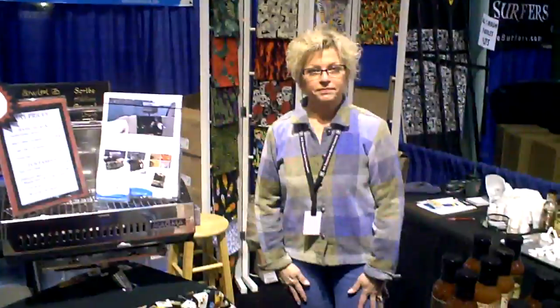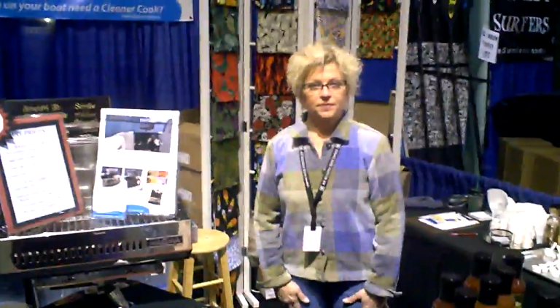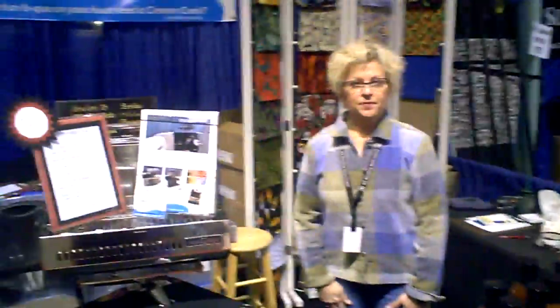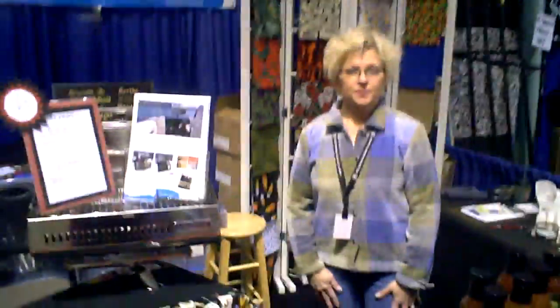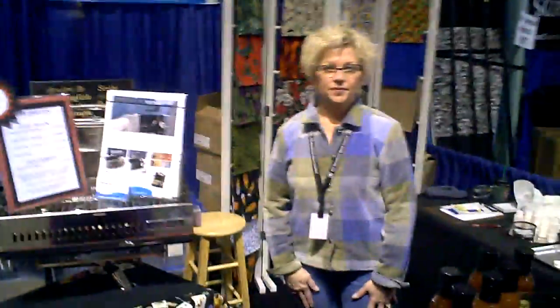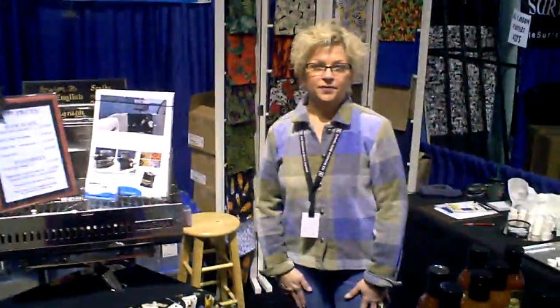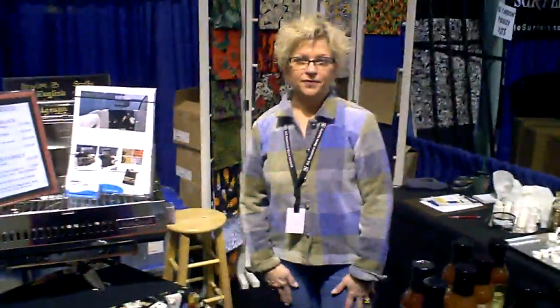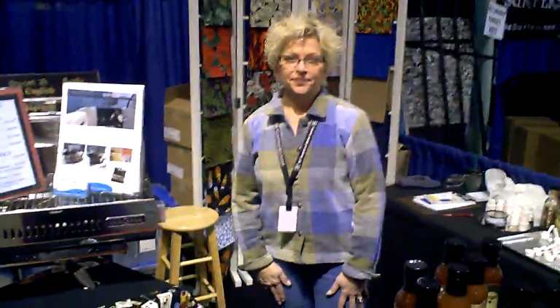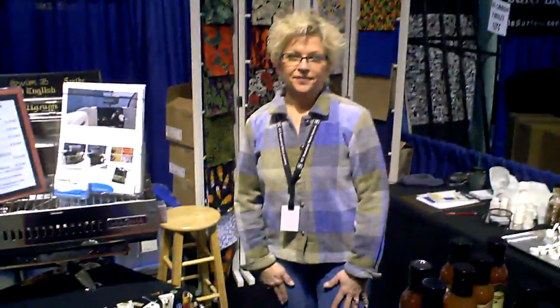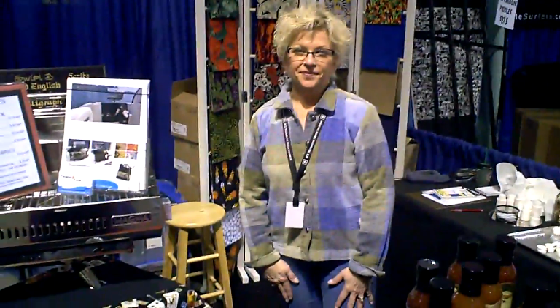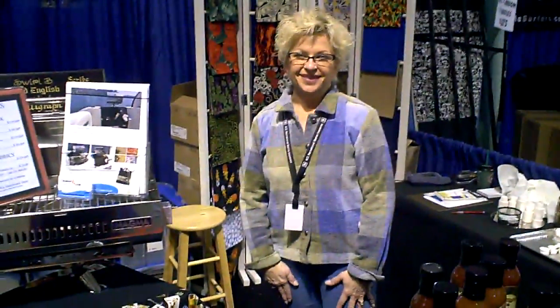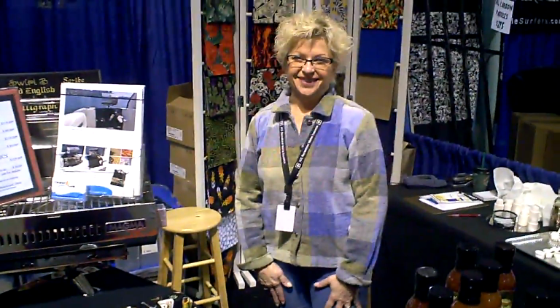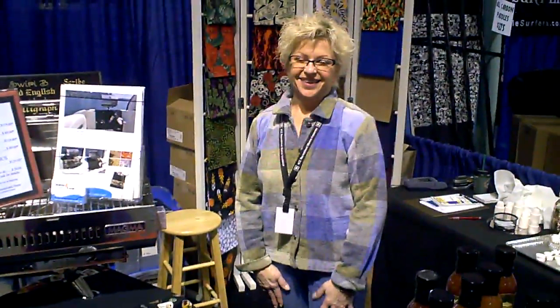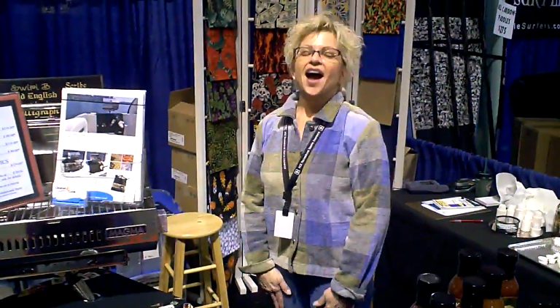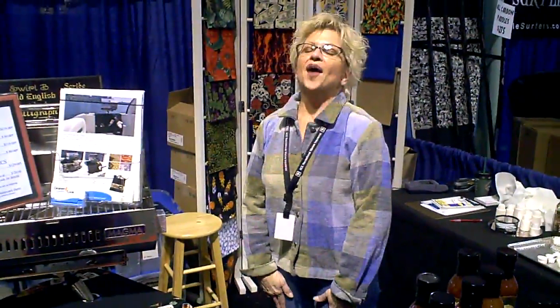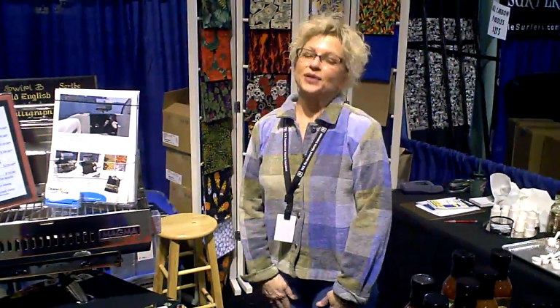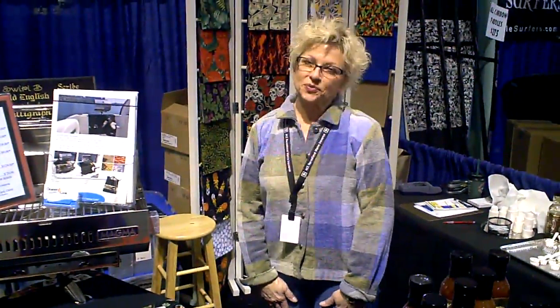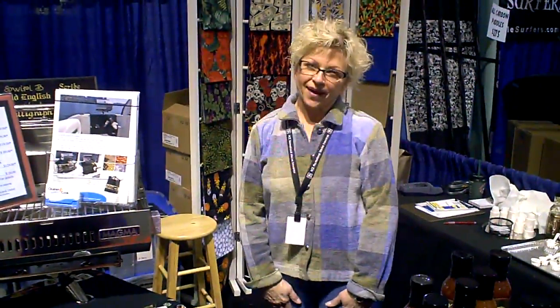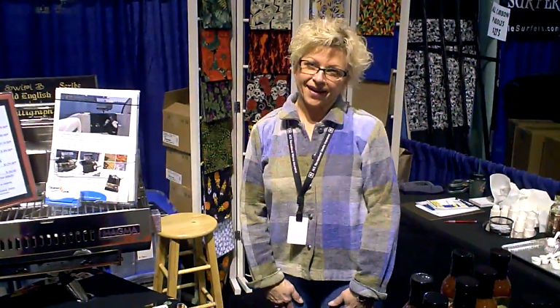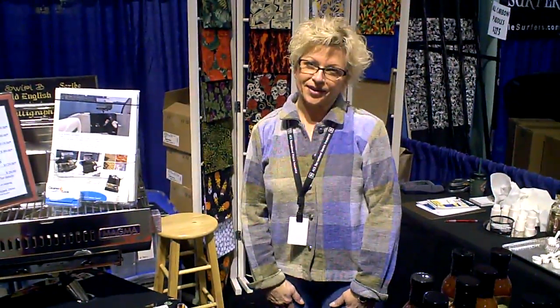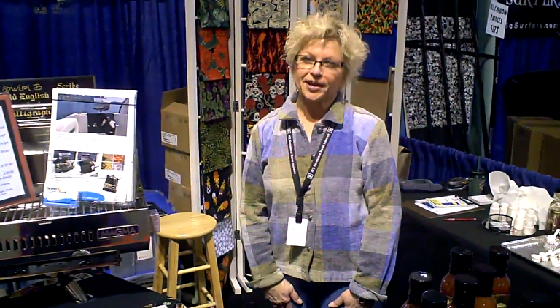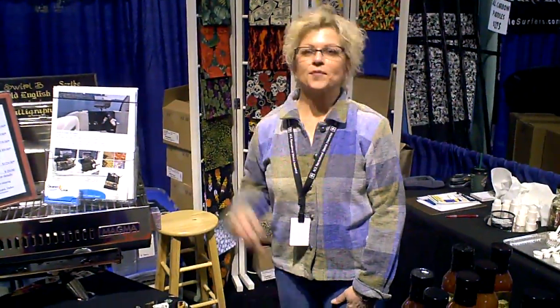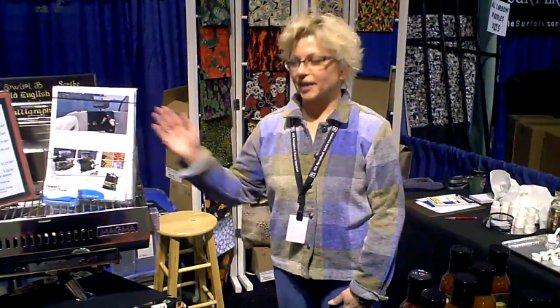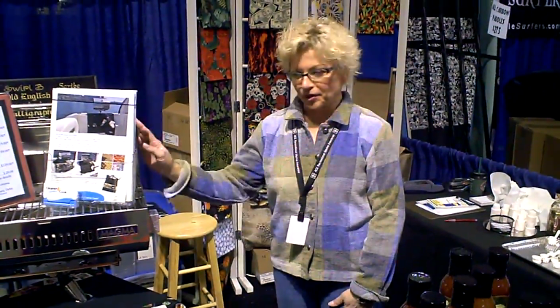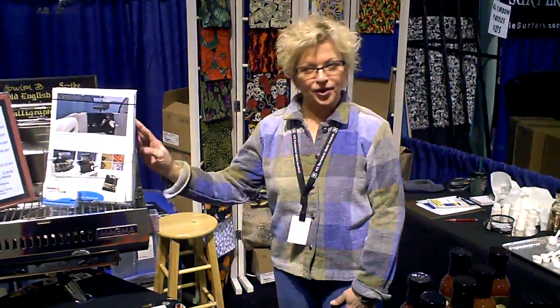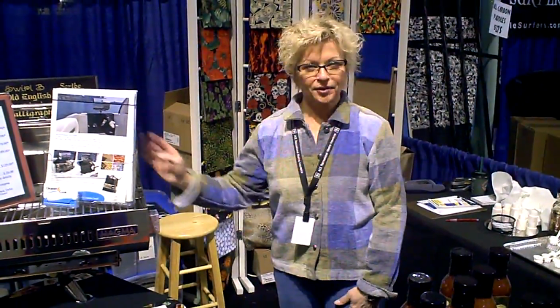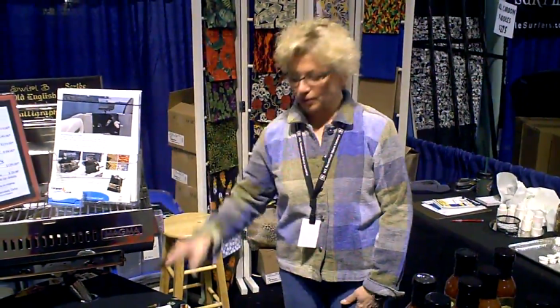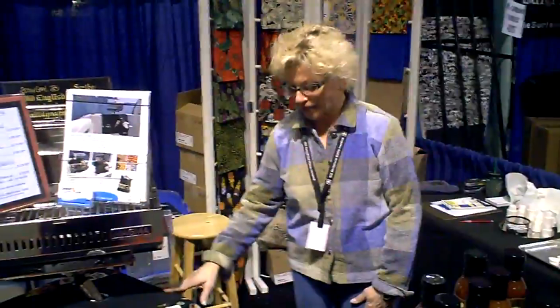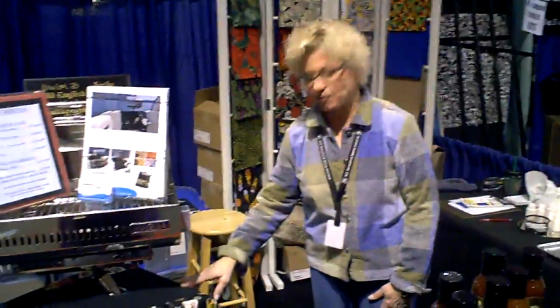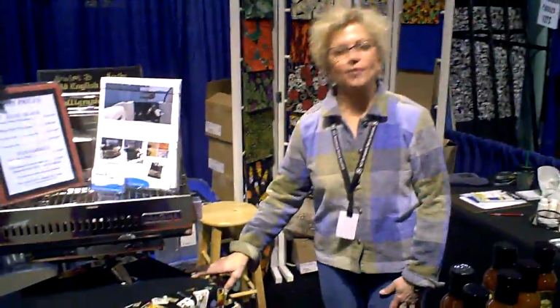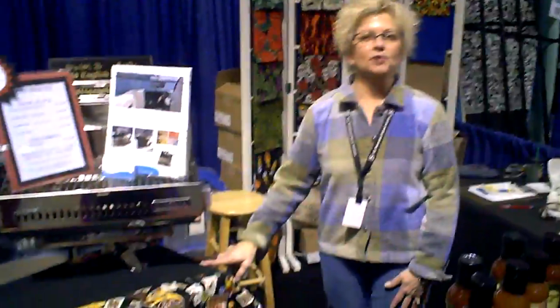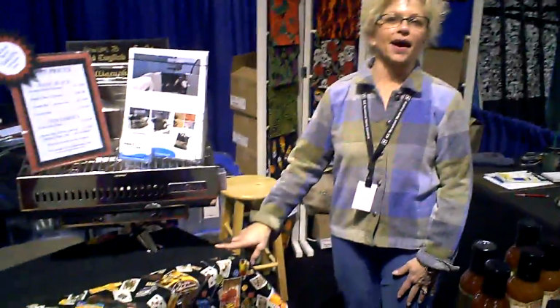First of all, just introduce yourself. Who are you and your company? I'm Risha White, and I'm with Cleaner Cook Protective Barbecue Mat.